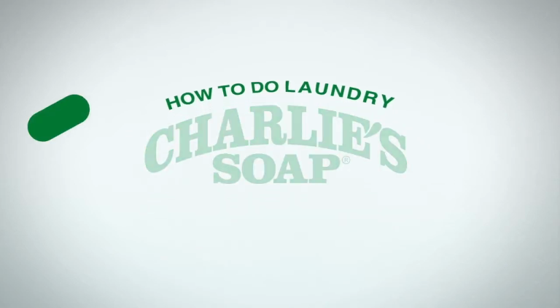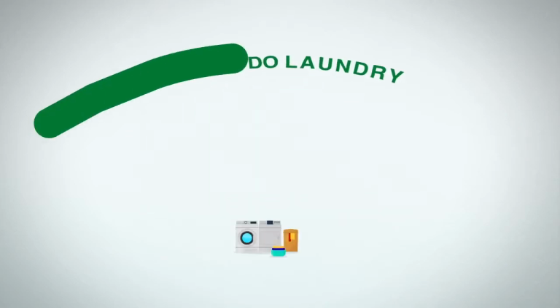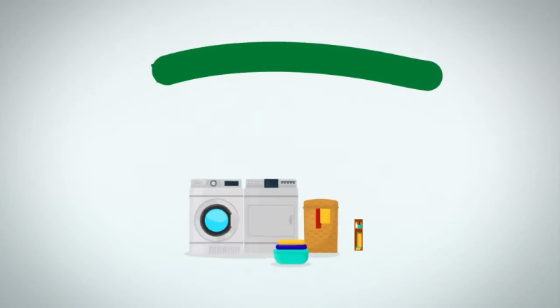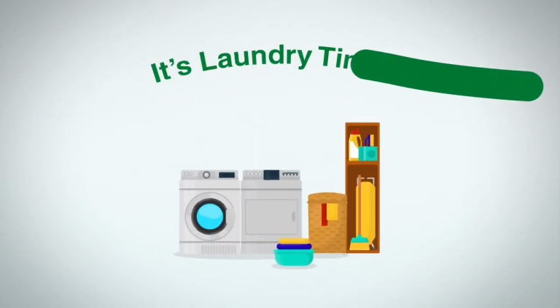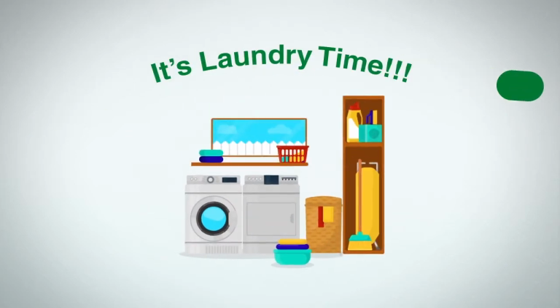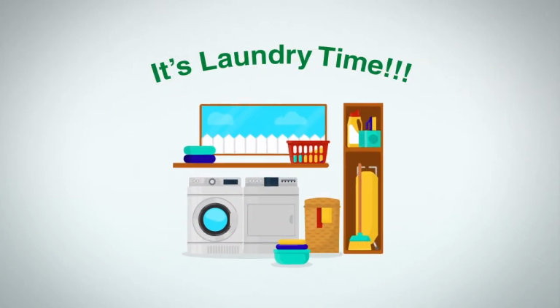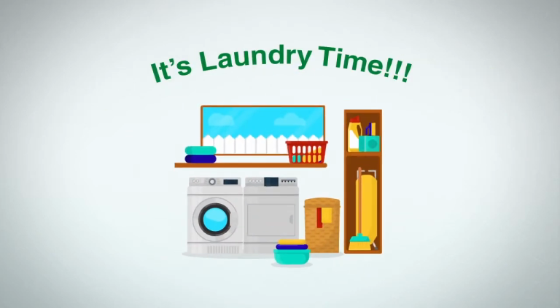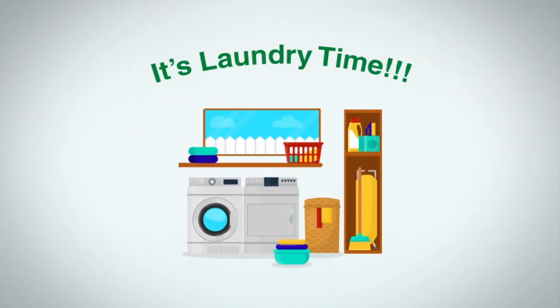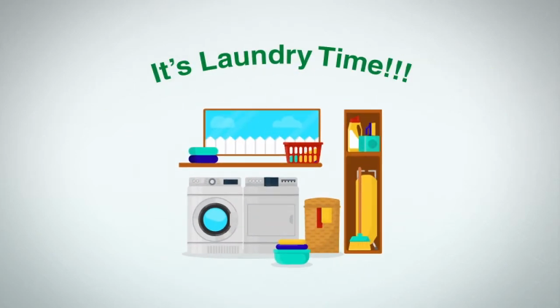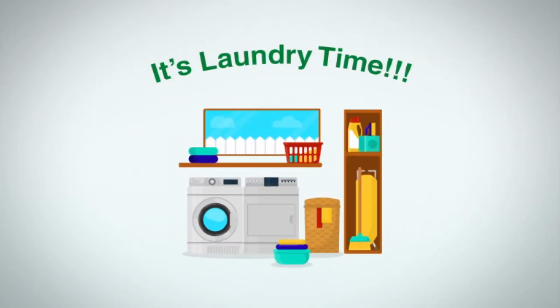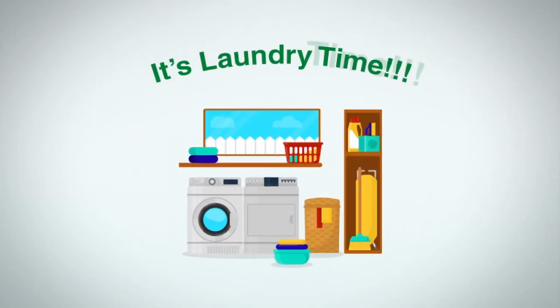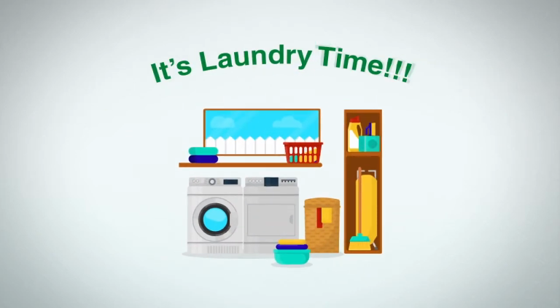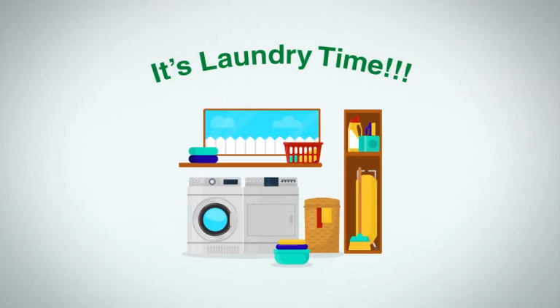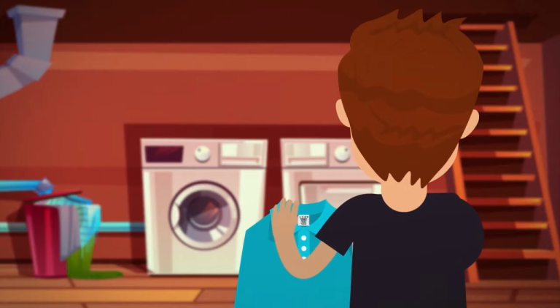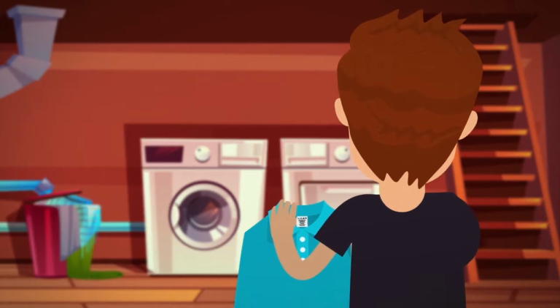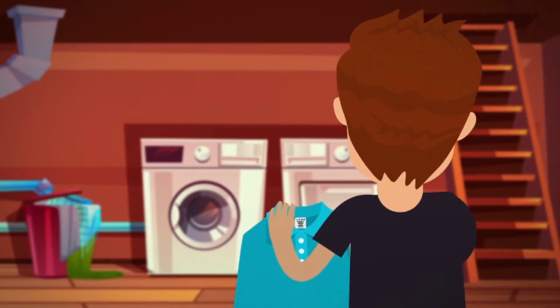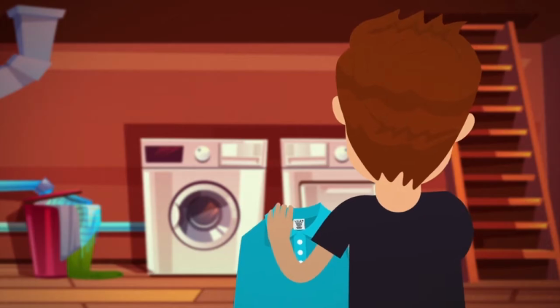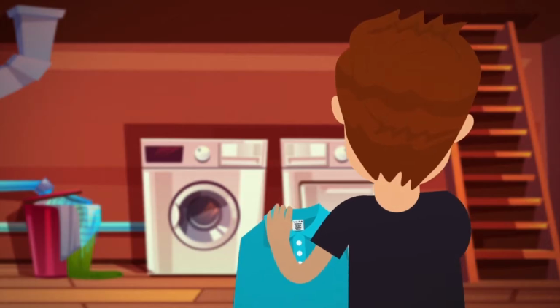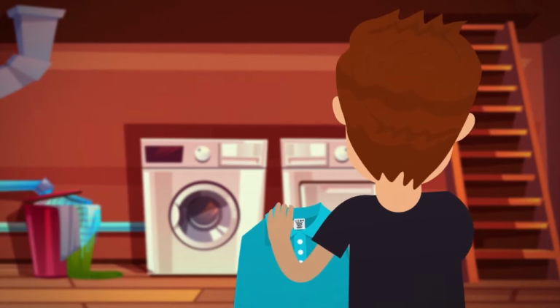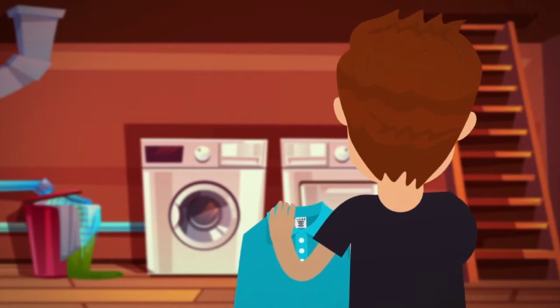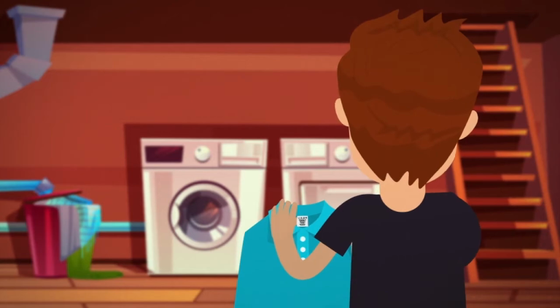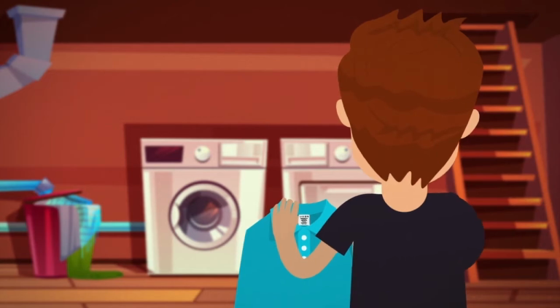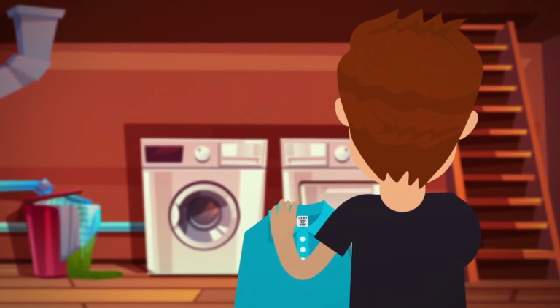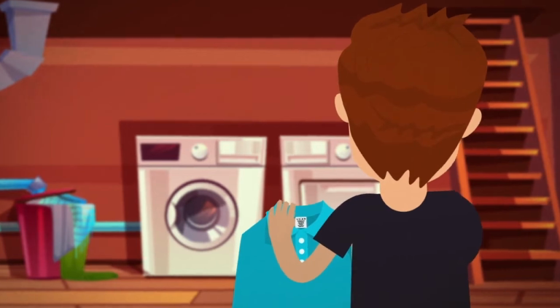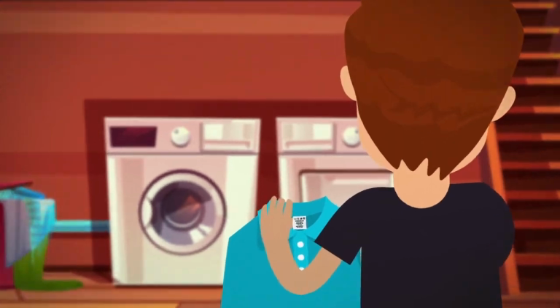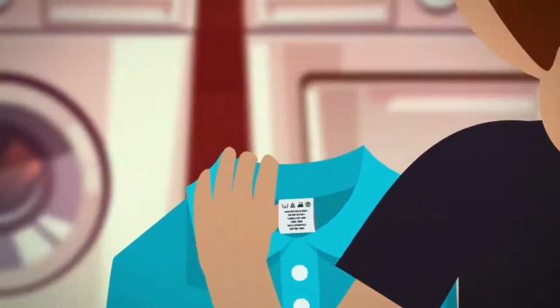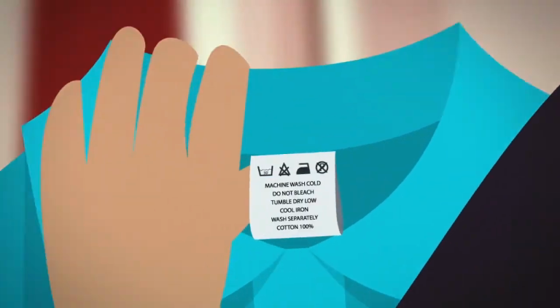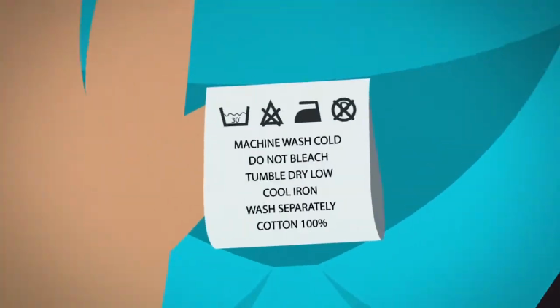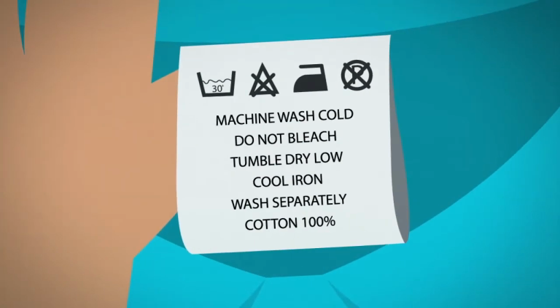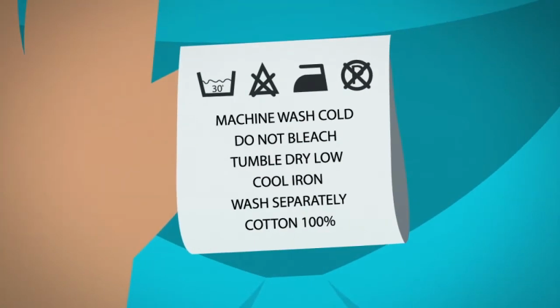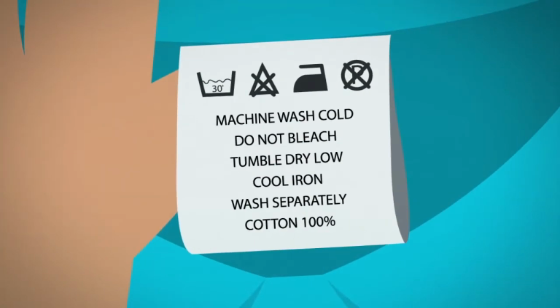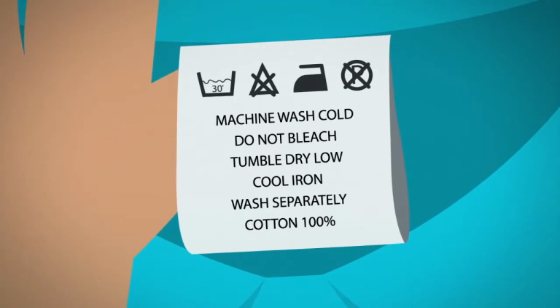Hey guys, it's laundry time. First, check the labels on your clothes to make sure that they are machine washable.